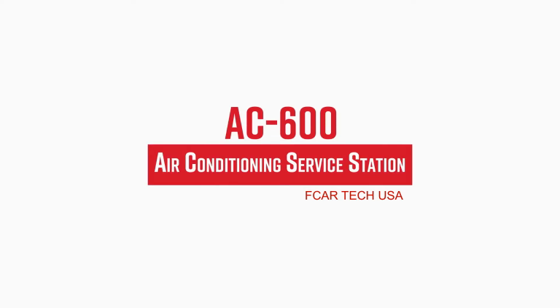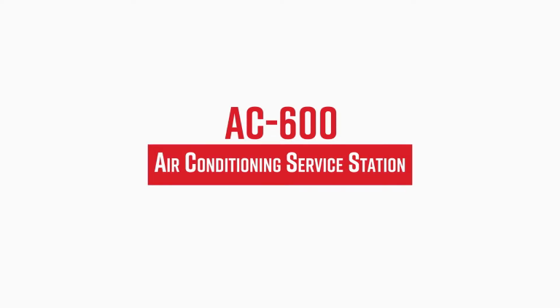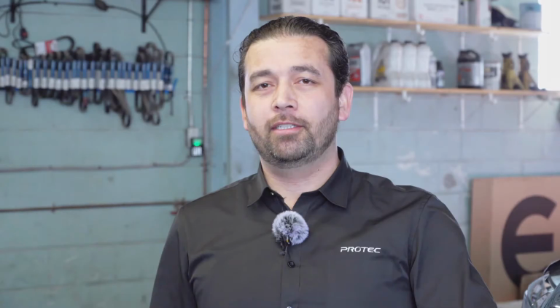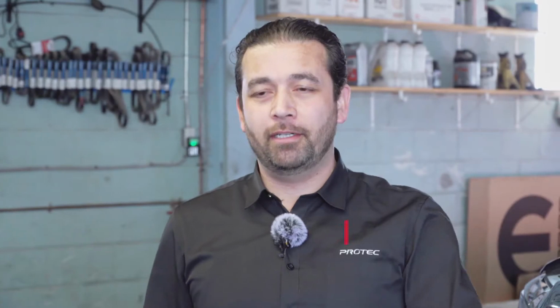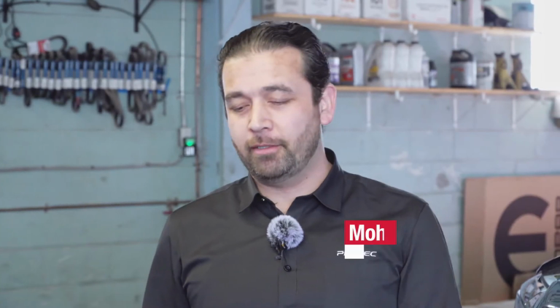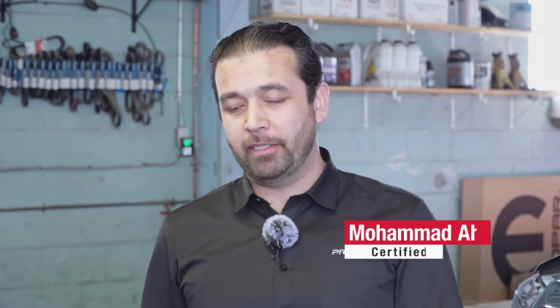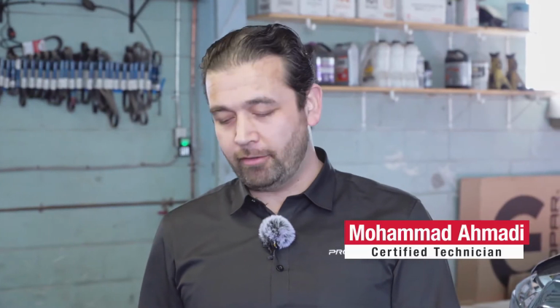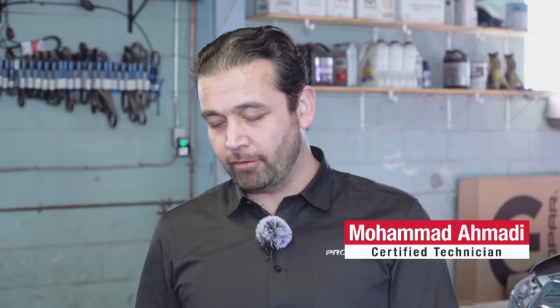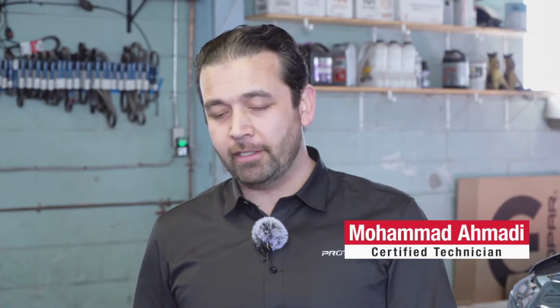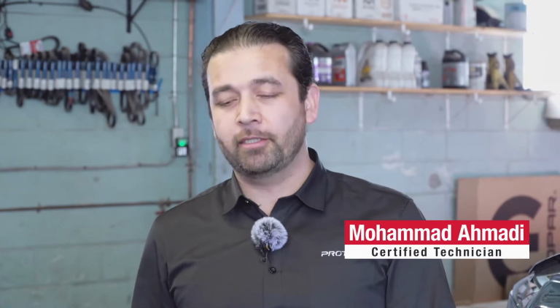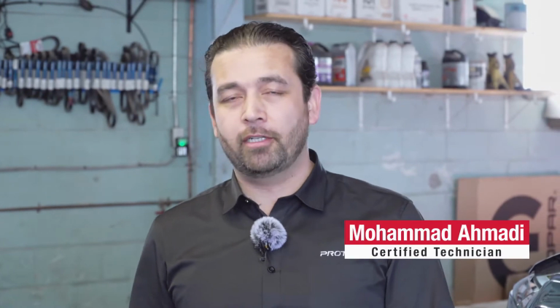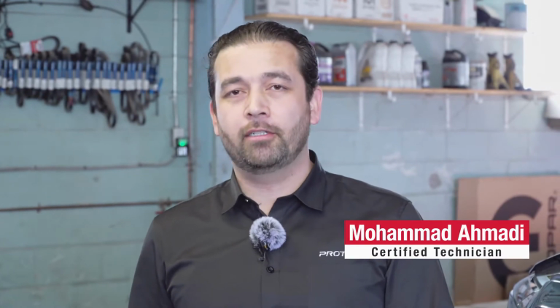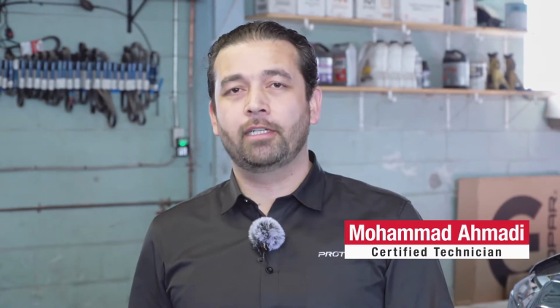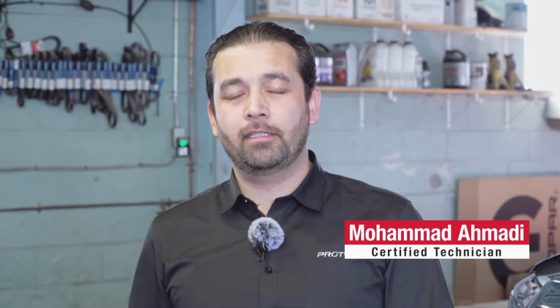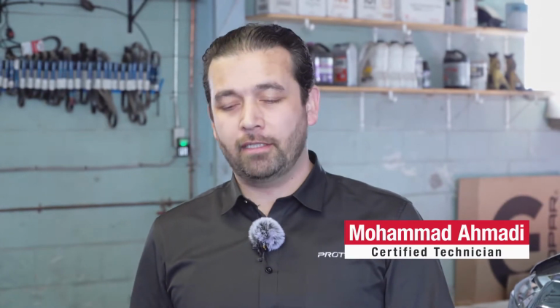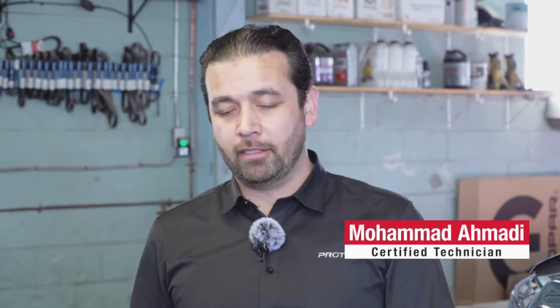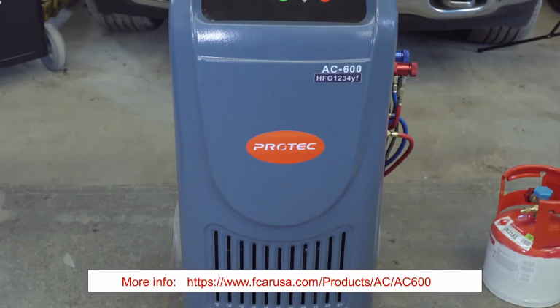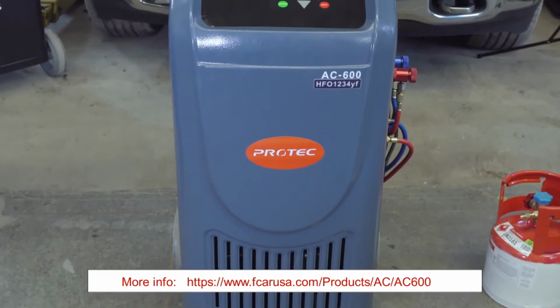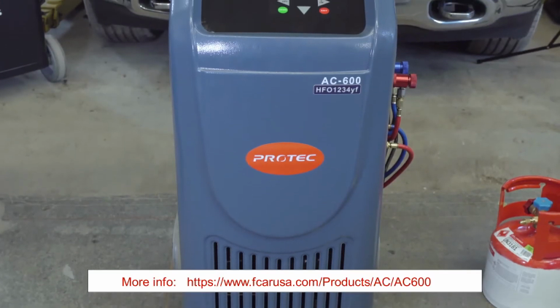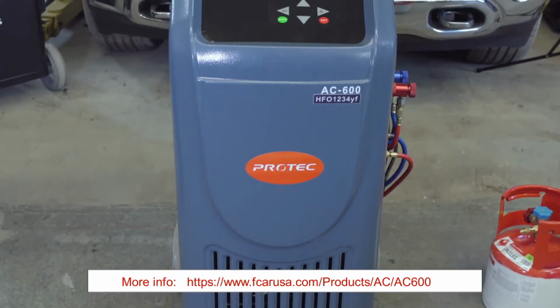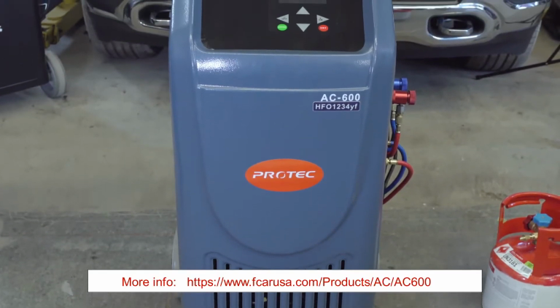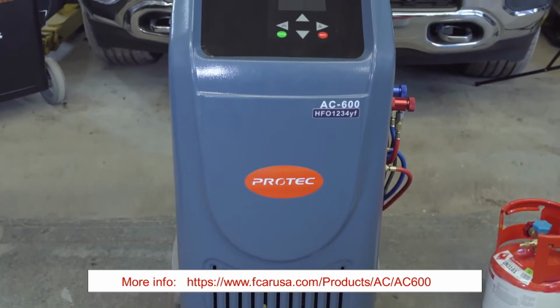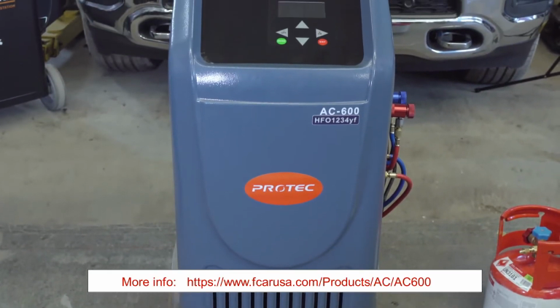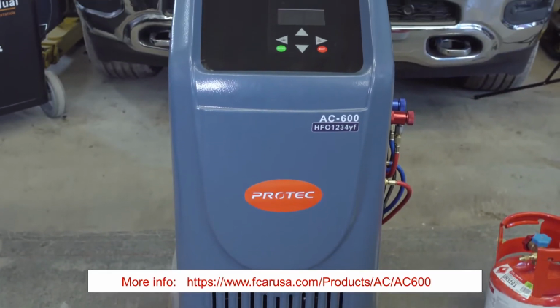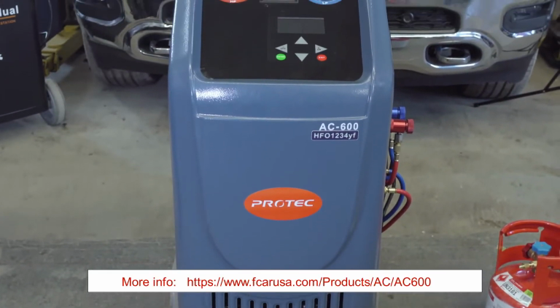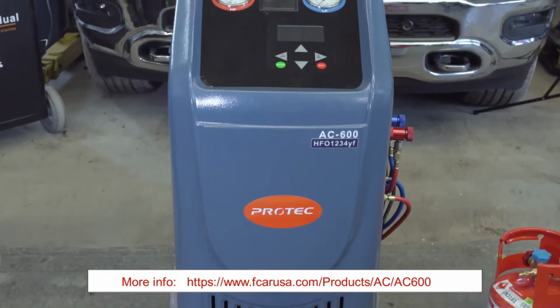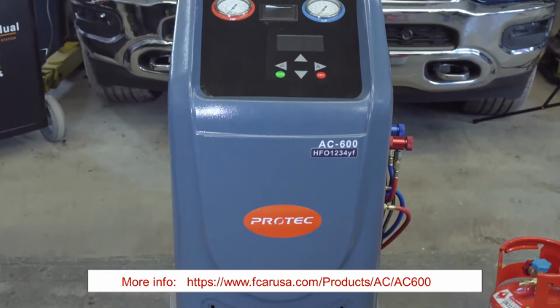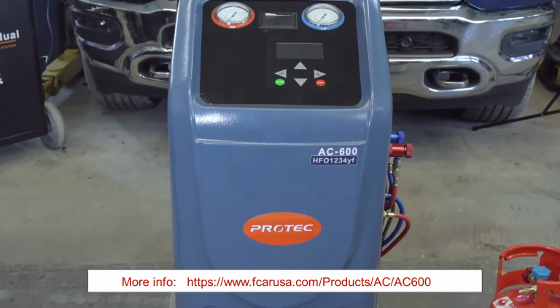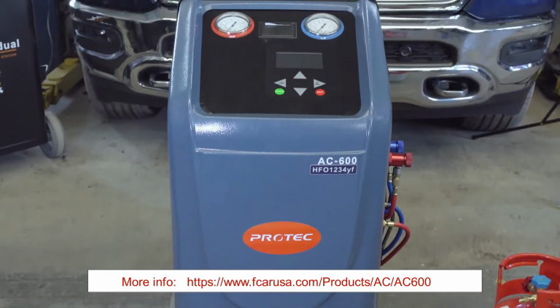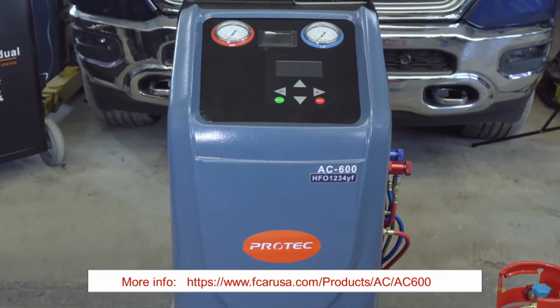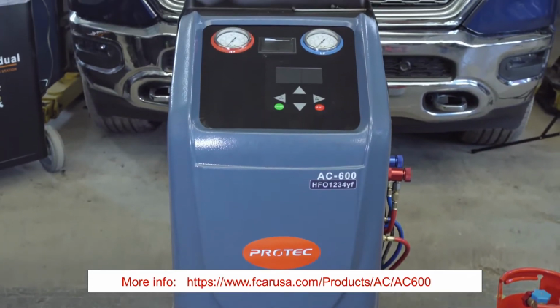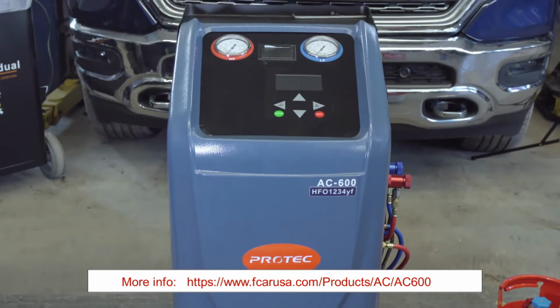Today we'll be doing a demonstration on the AC600 on R-1234YF, the new refrigerant.